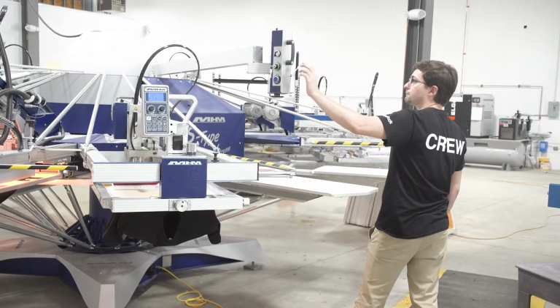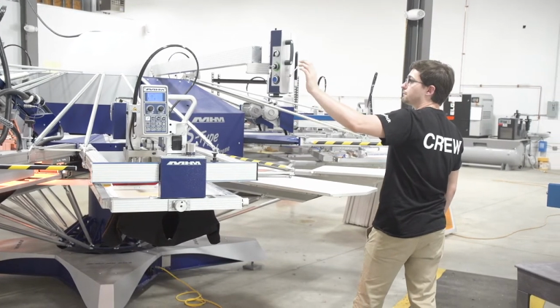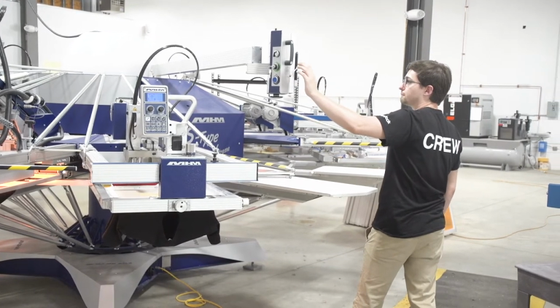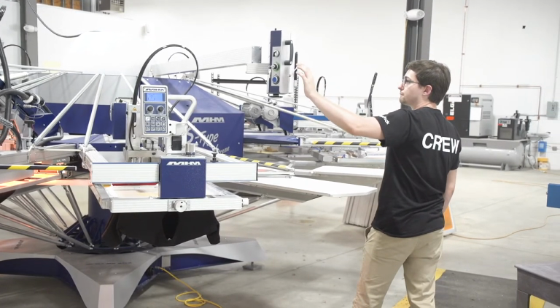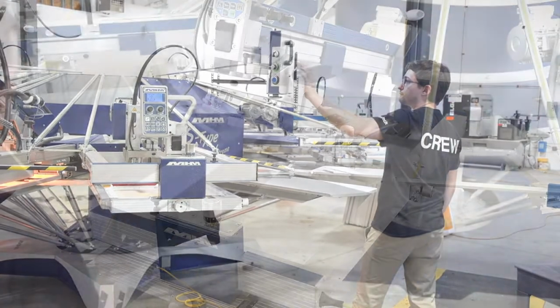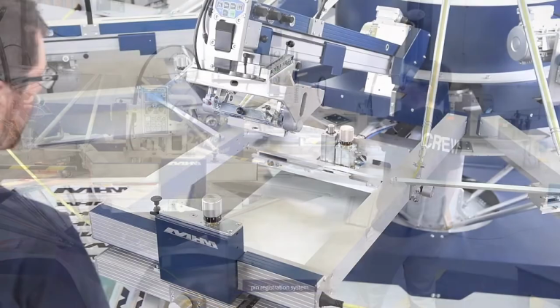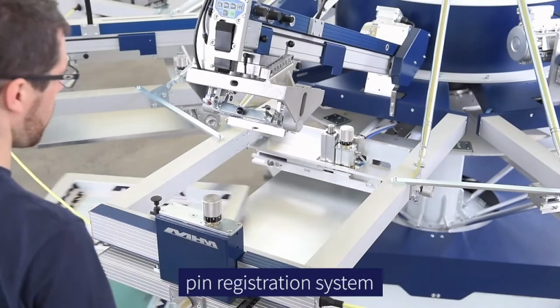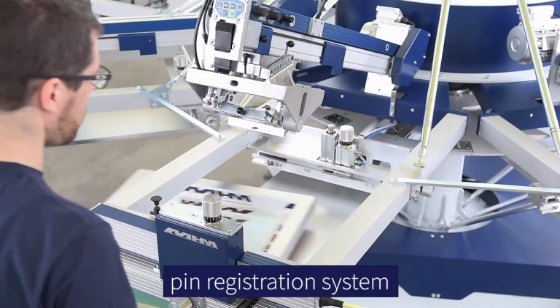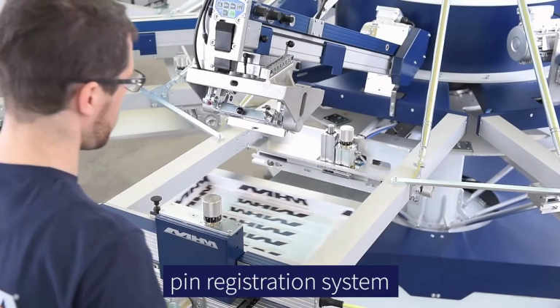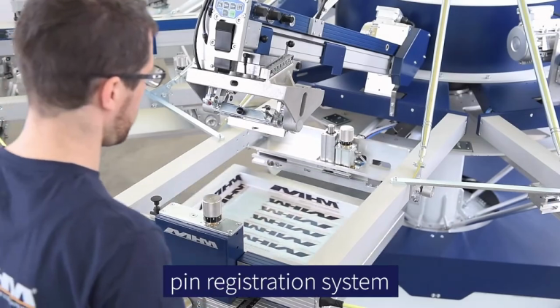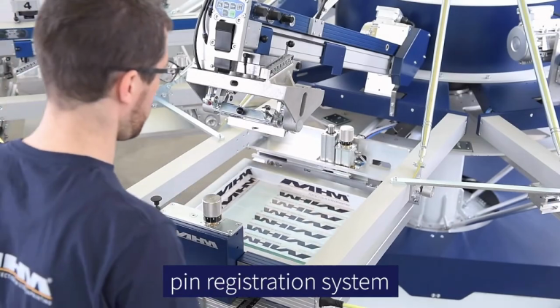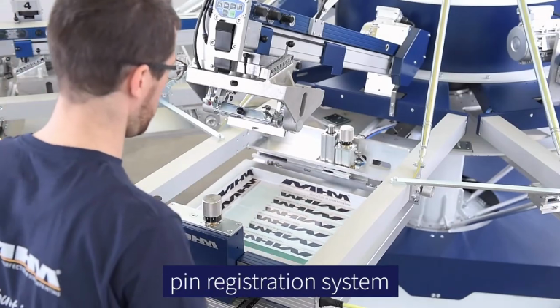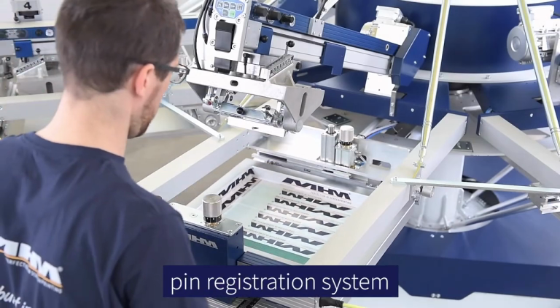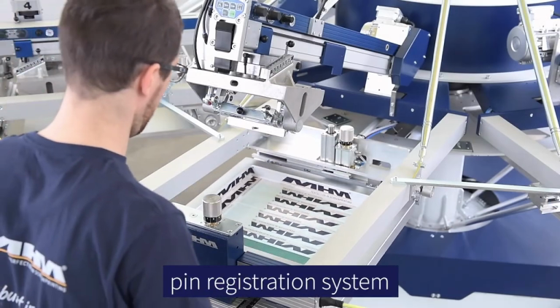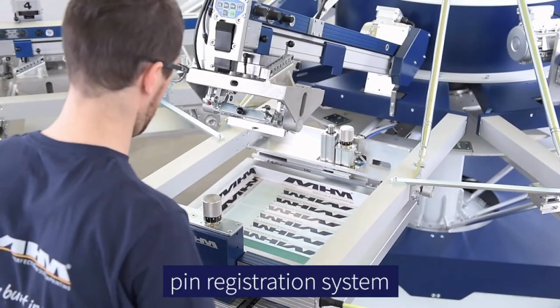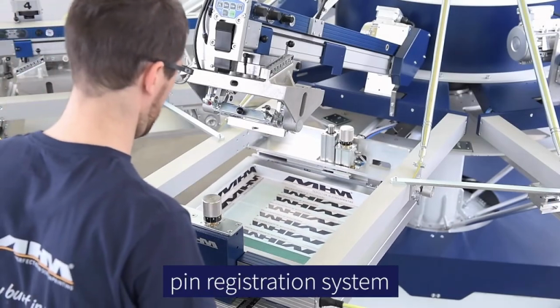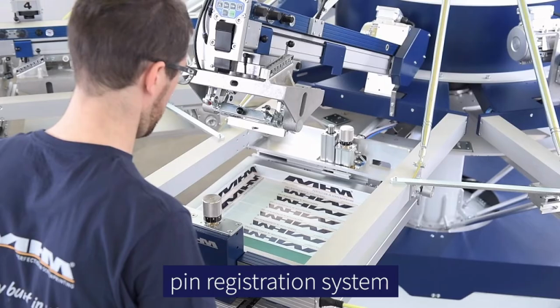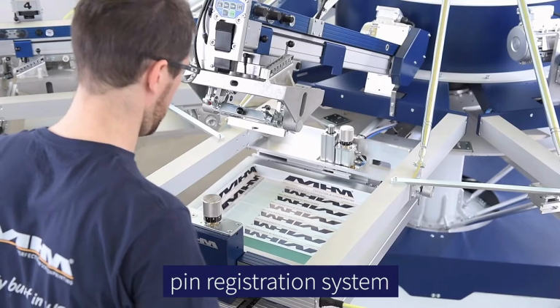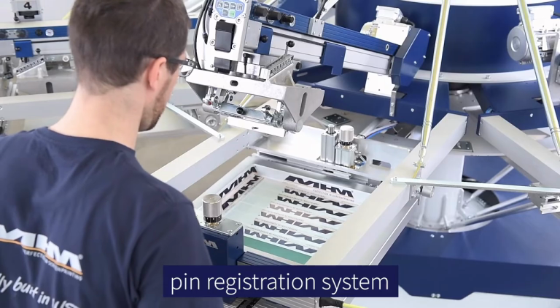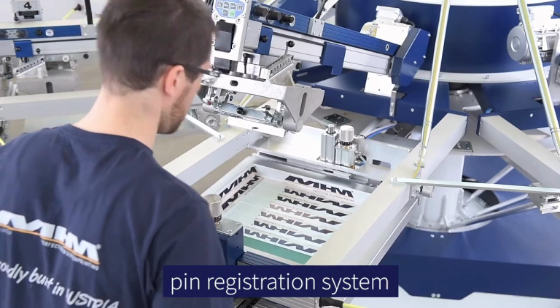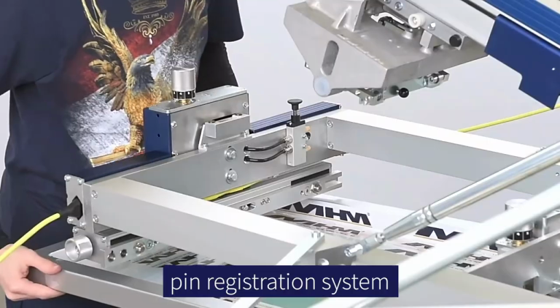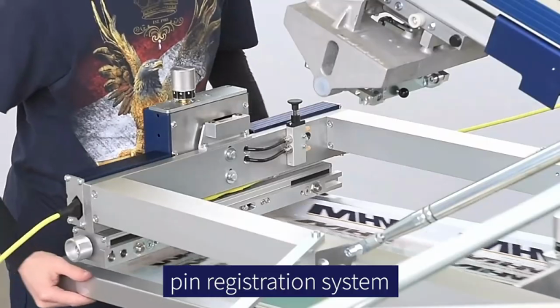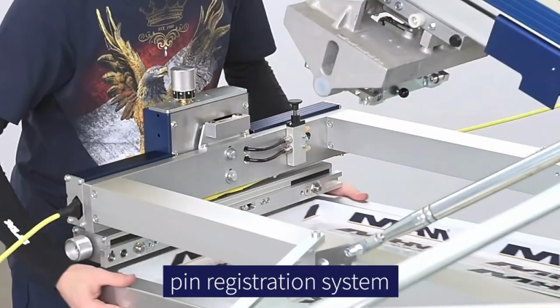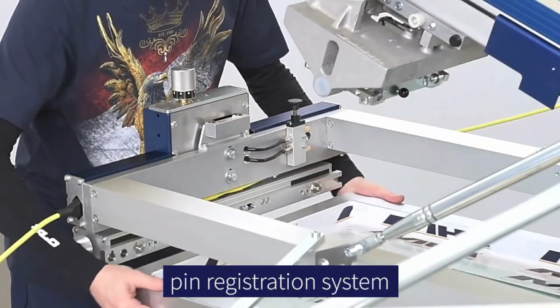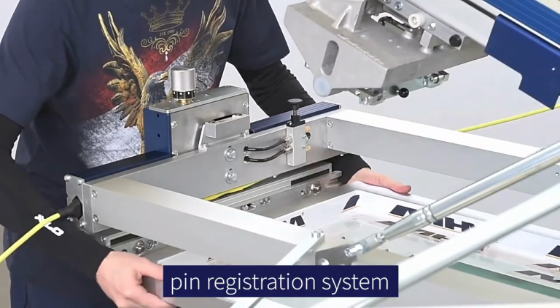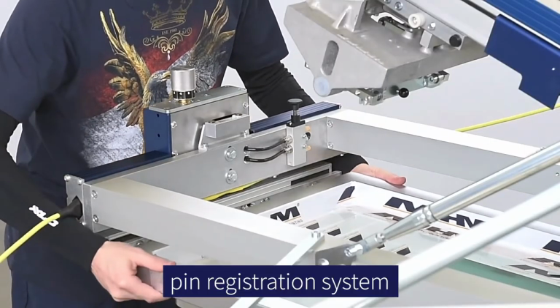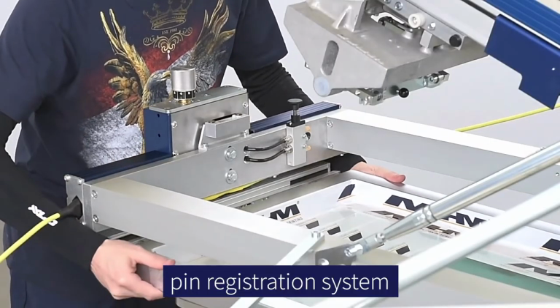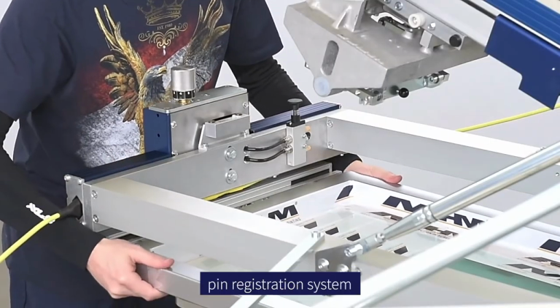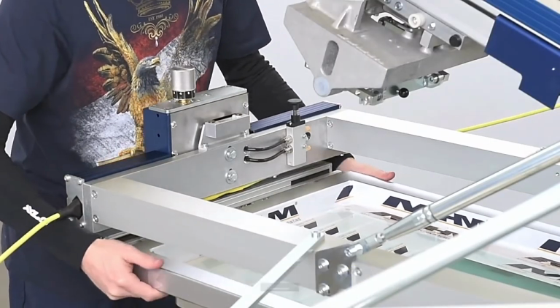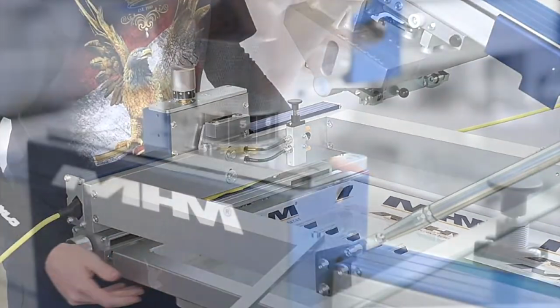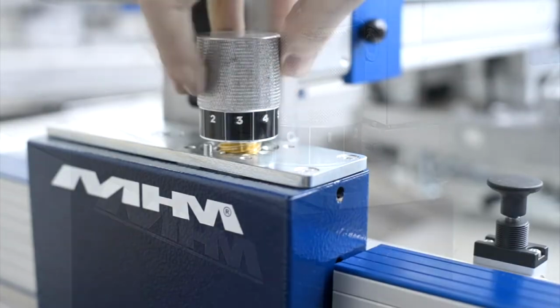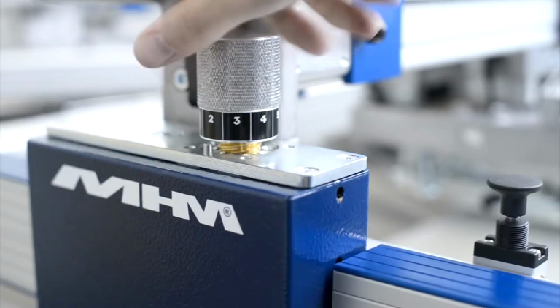You have screens held in where it's not some kind of loose thing that goes out when you register. It's basically lock and super lock.